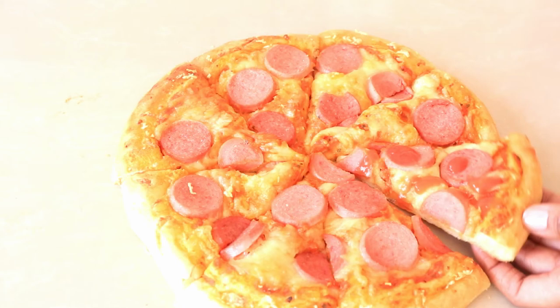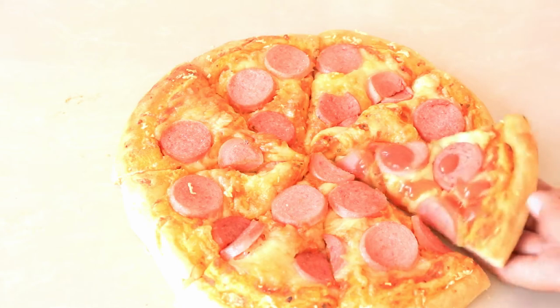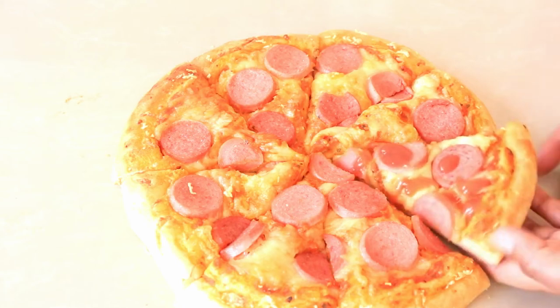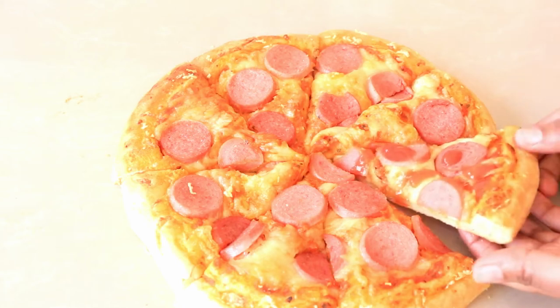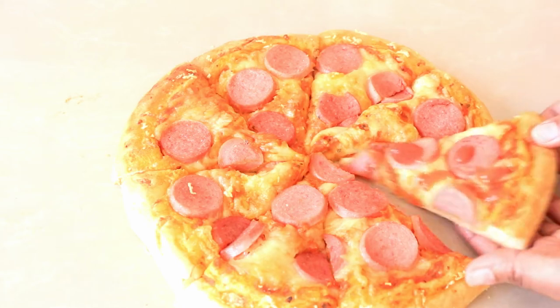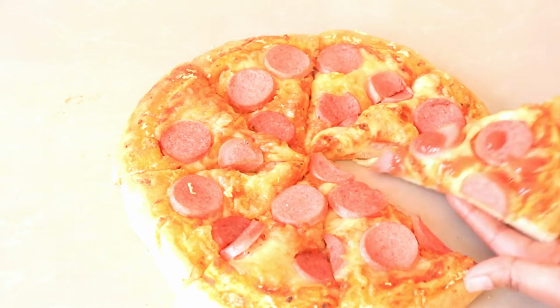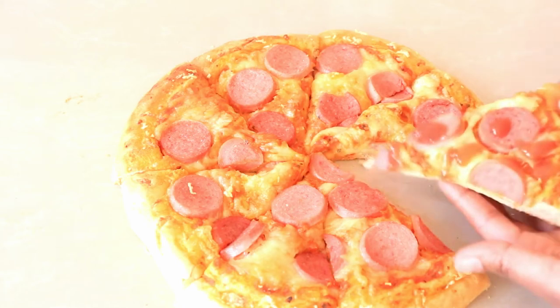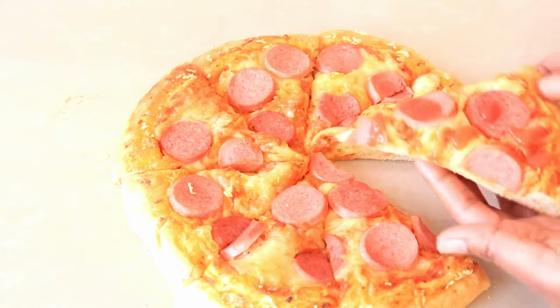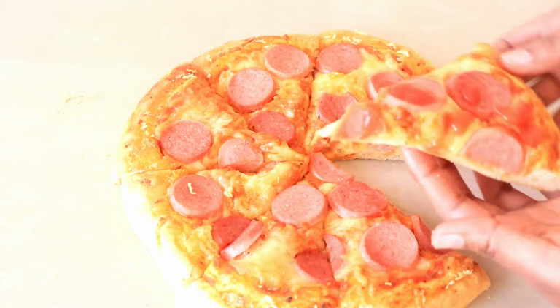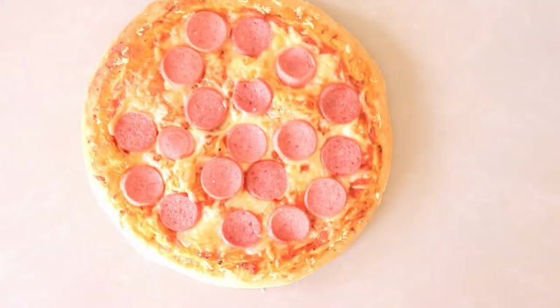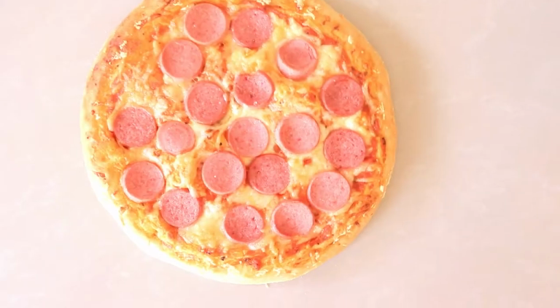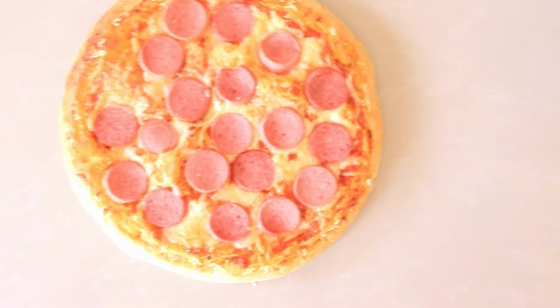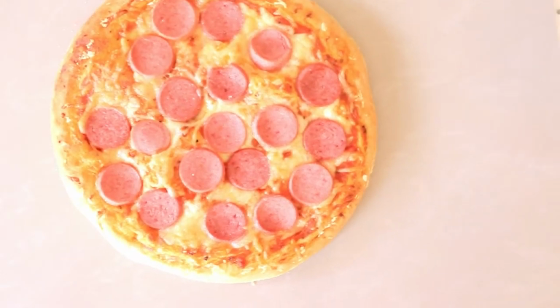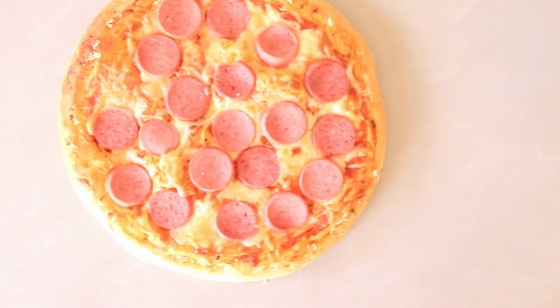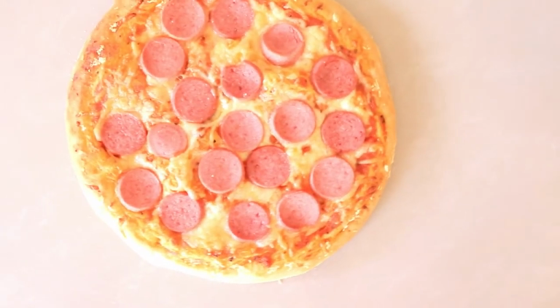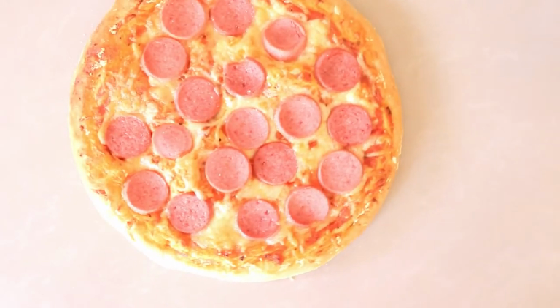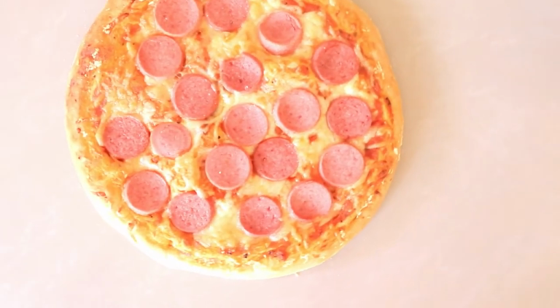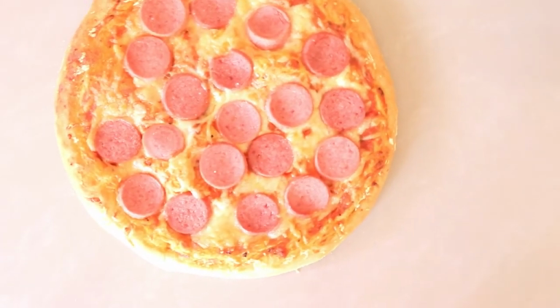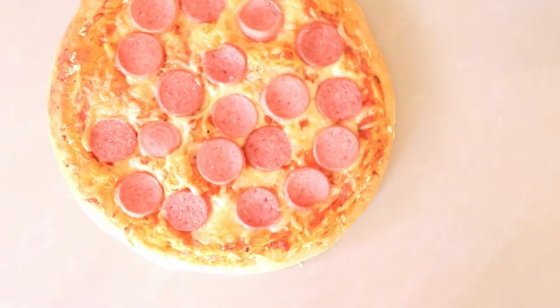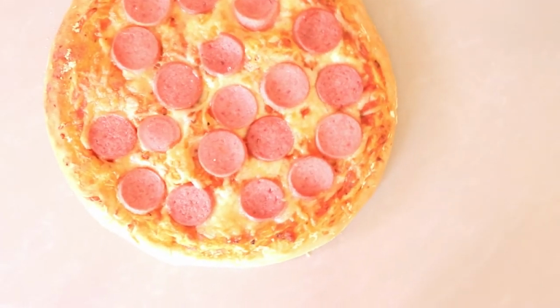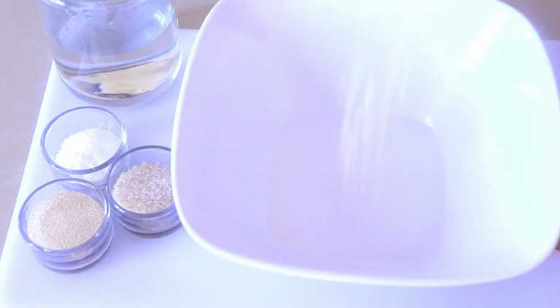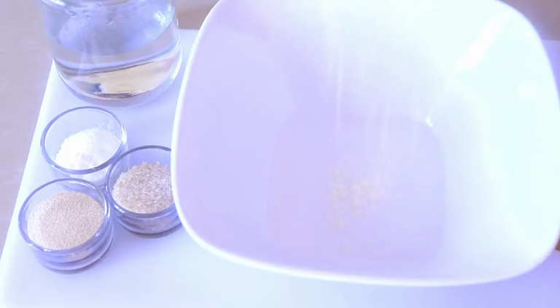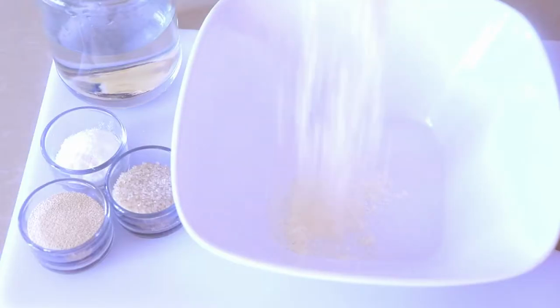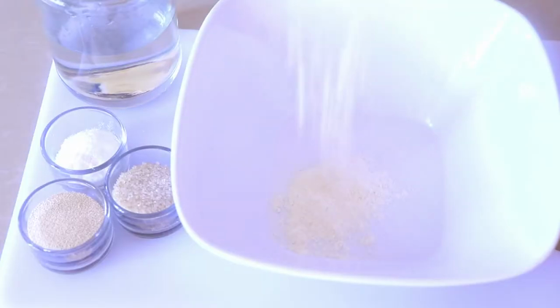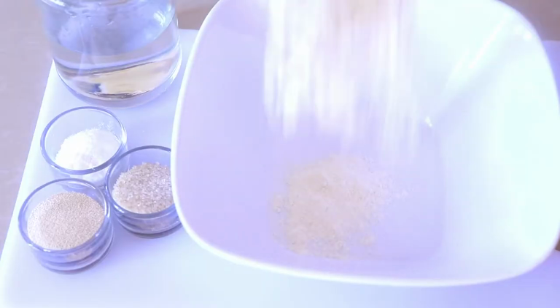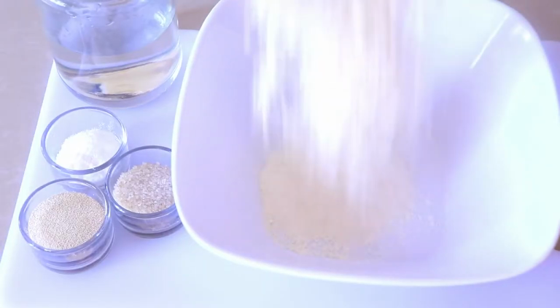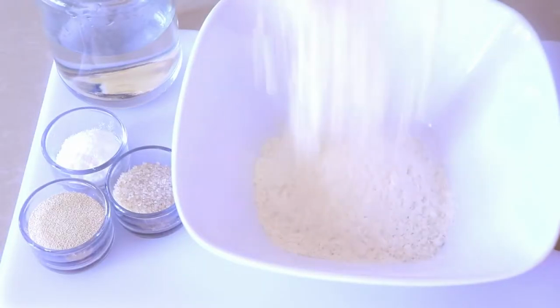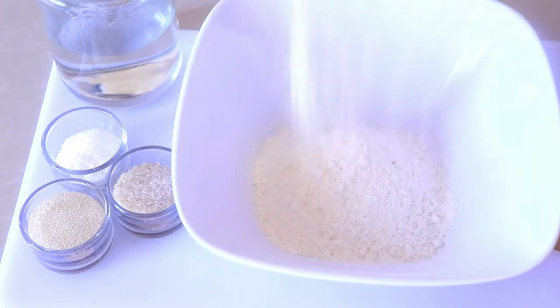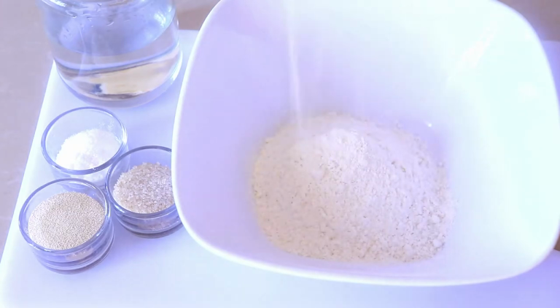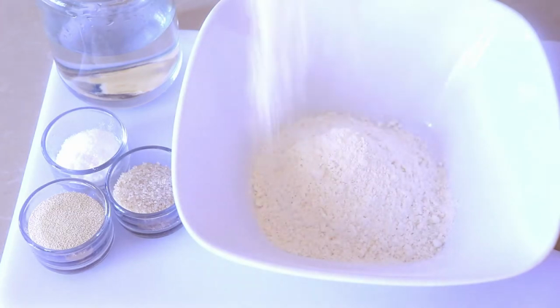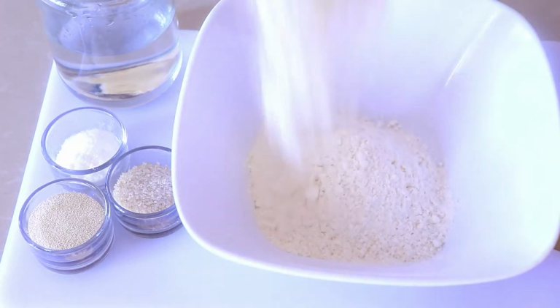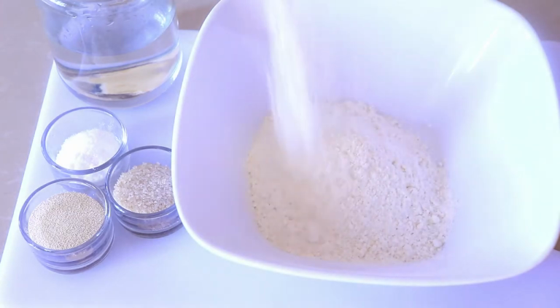Hi guys and welcome to my channel. Today I'm making a very simple pizza recipe, so let's get started.